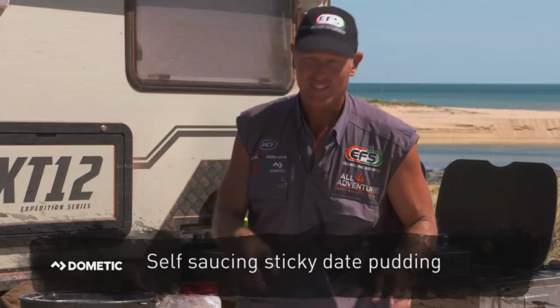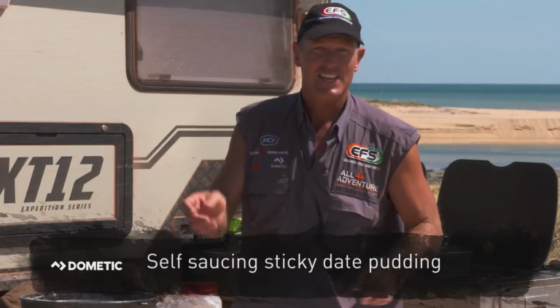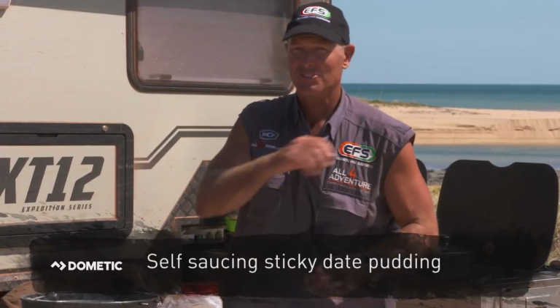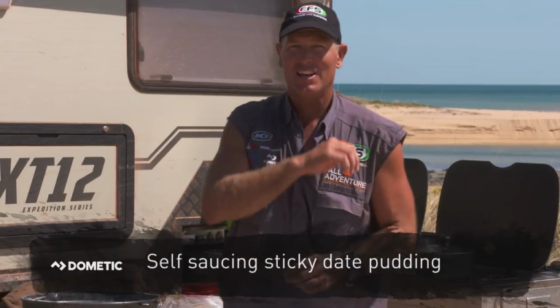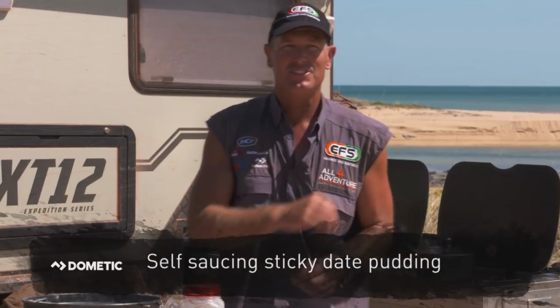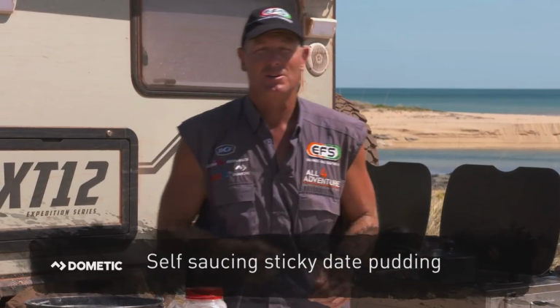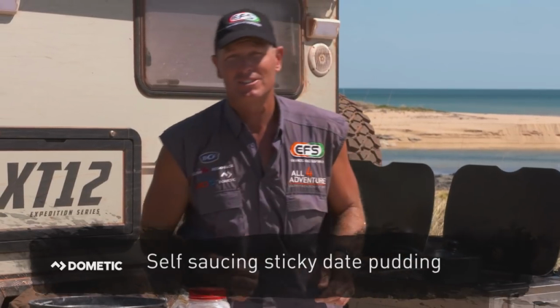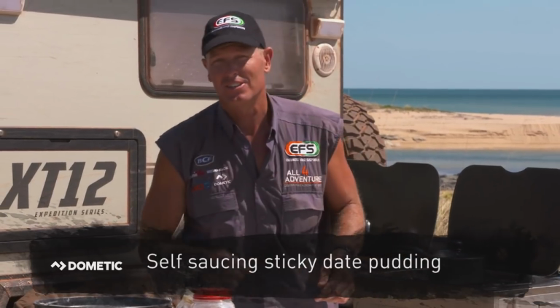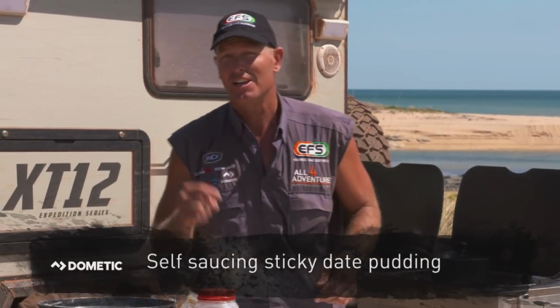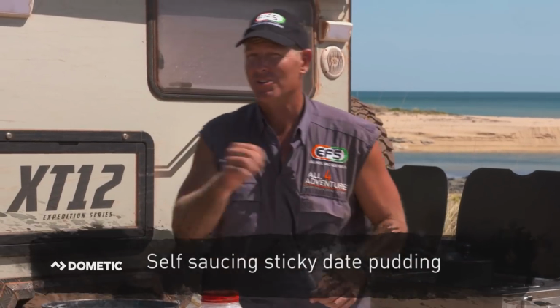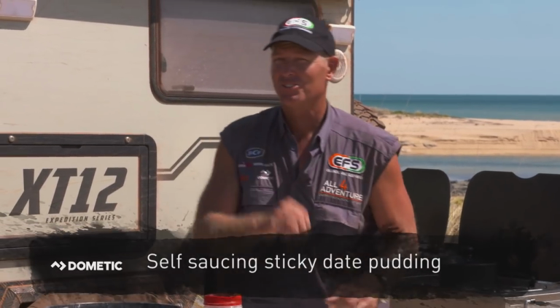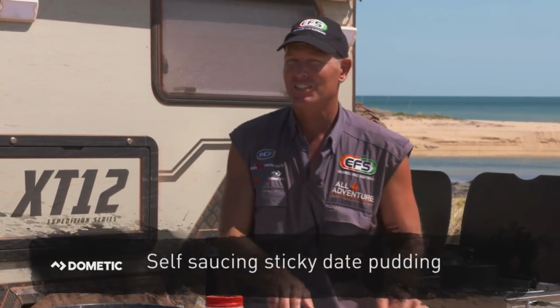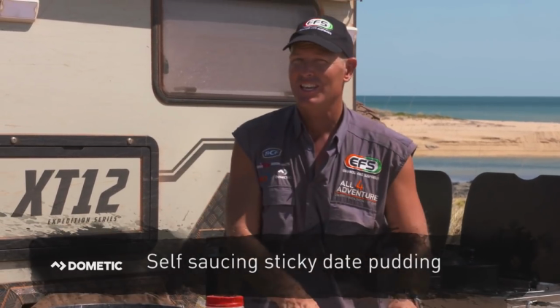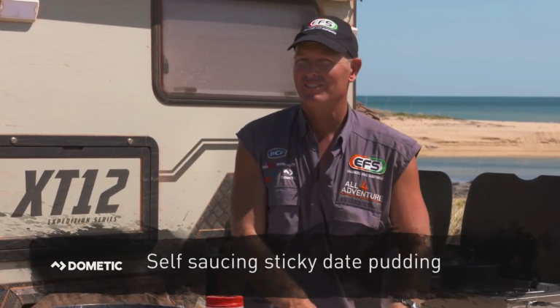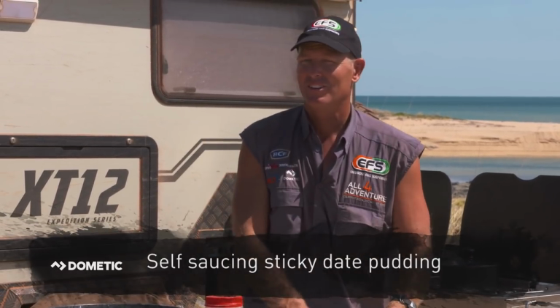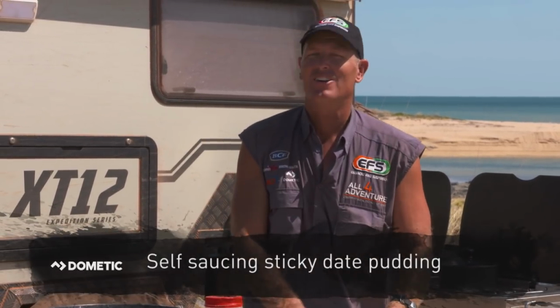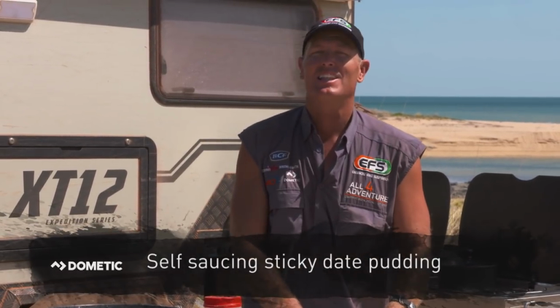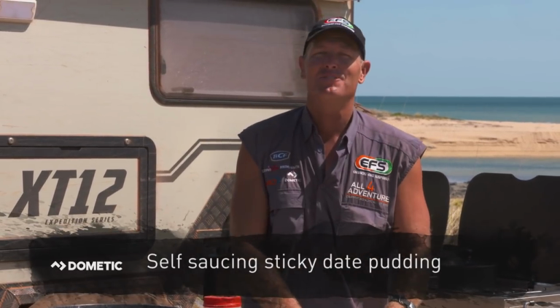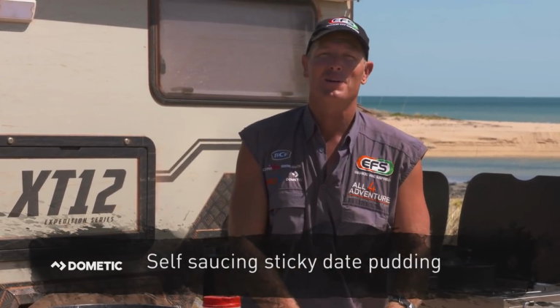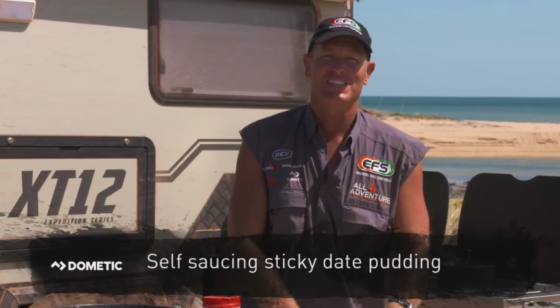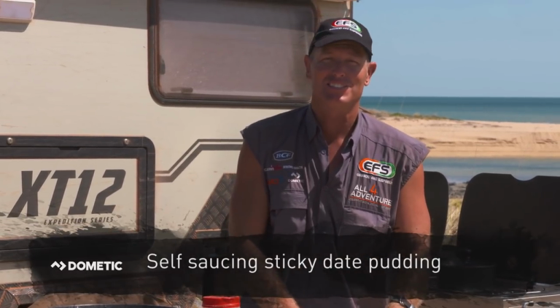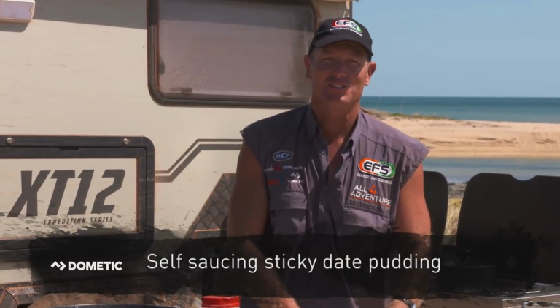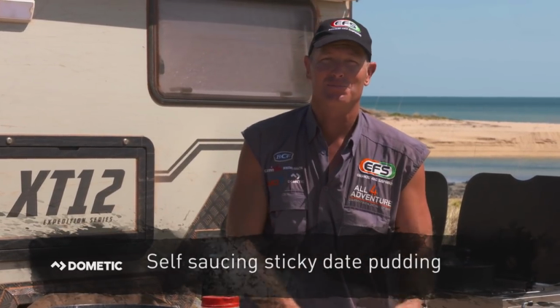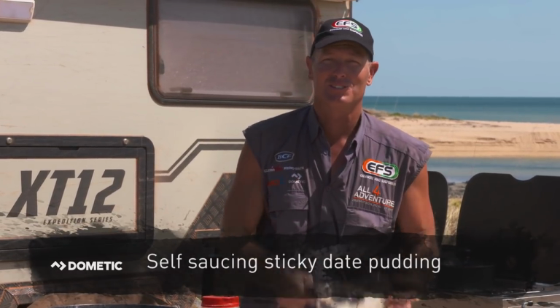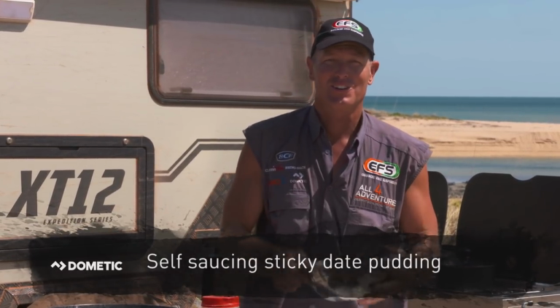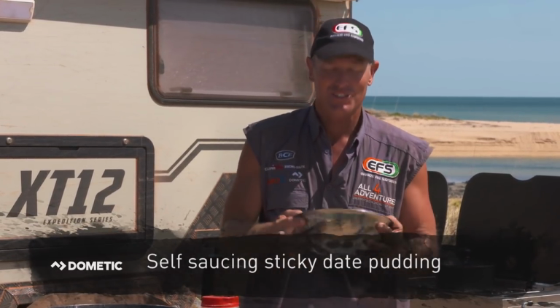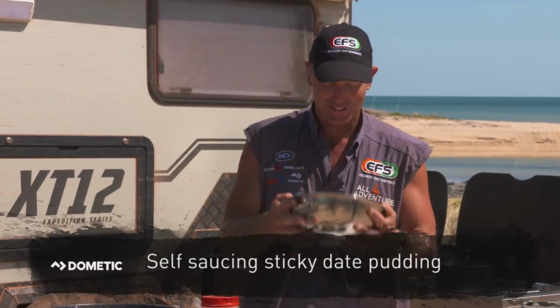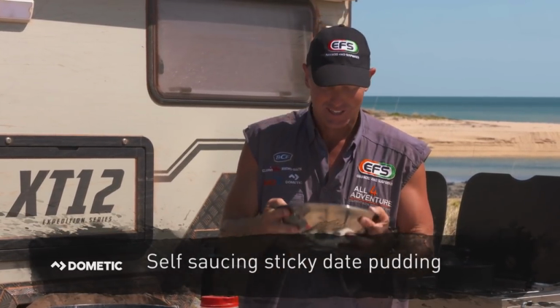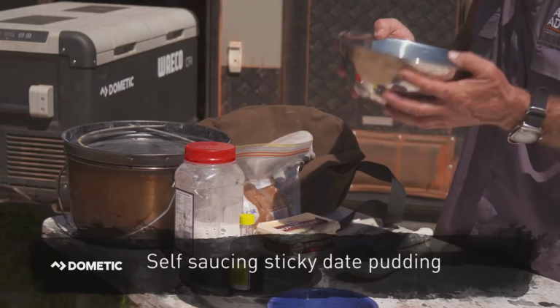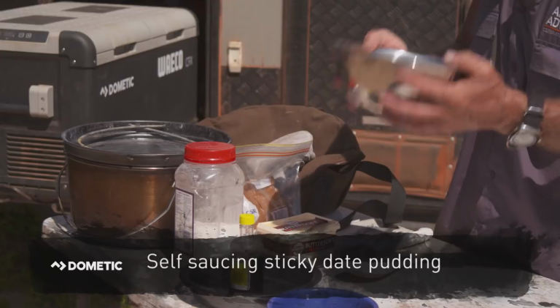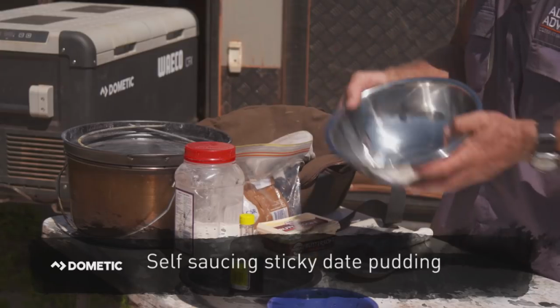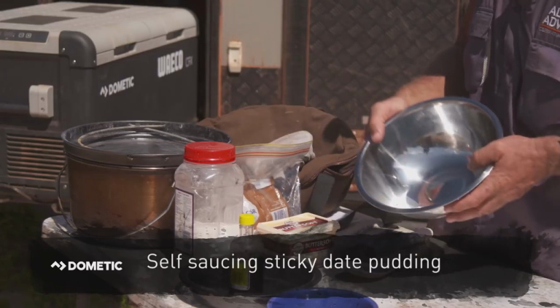The kids will love this one, because I know when I was a kid, I loved making dessert because I got to lick the bowl.